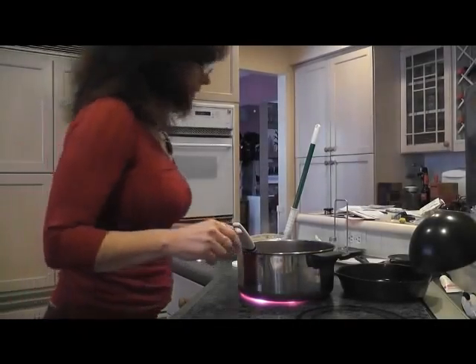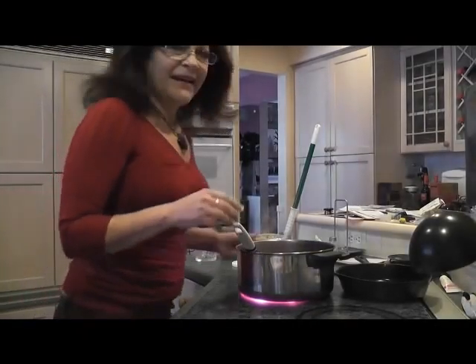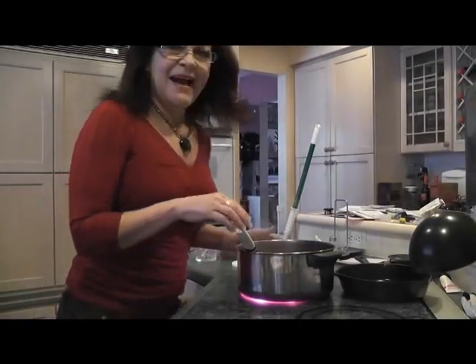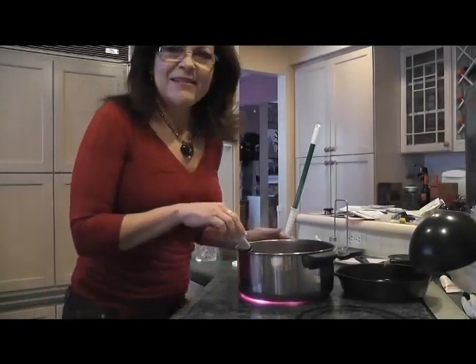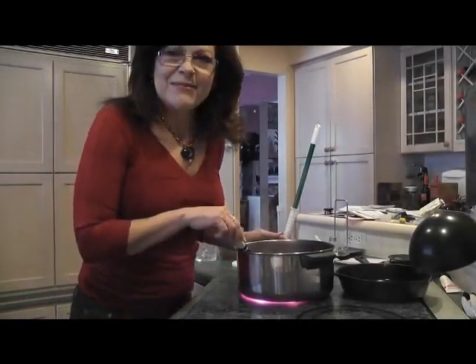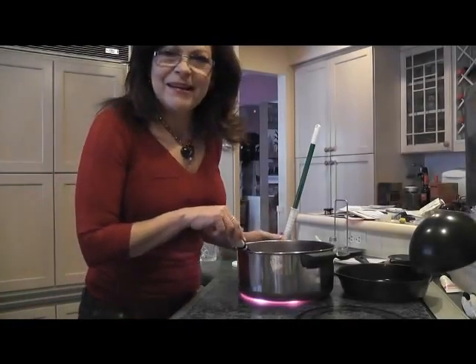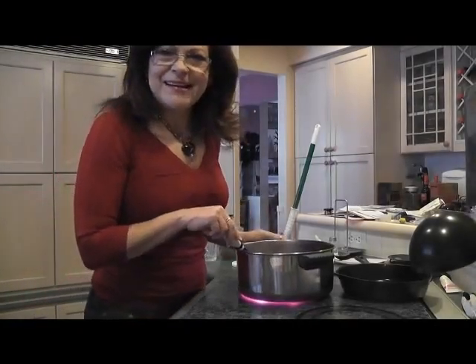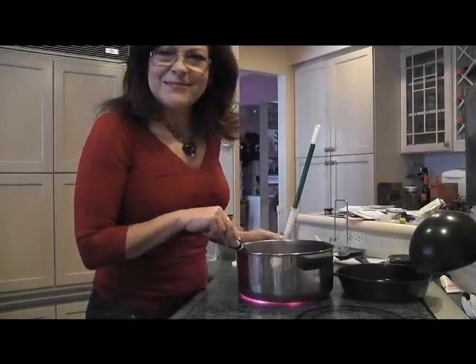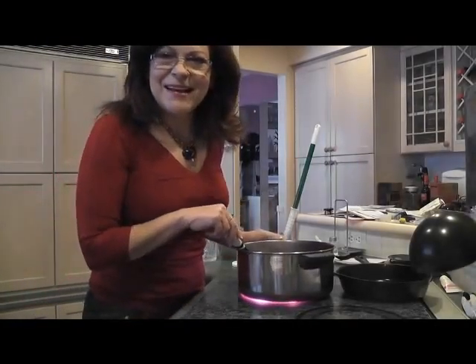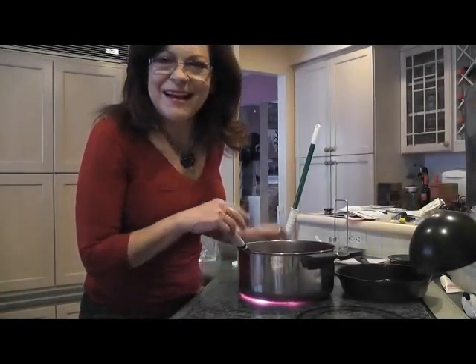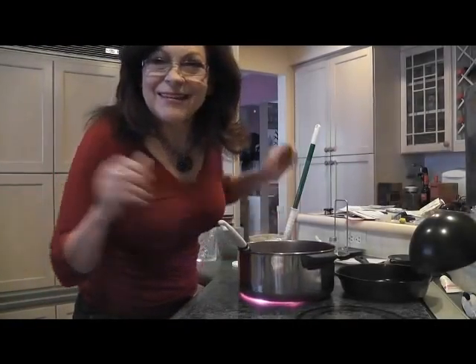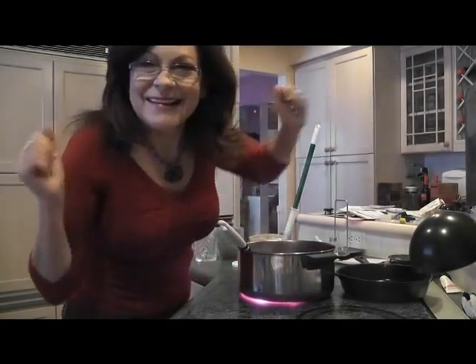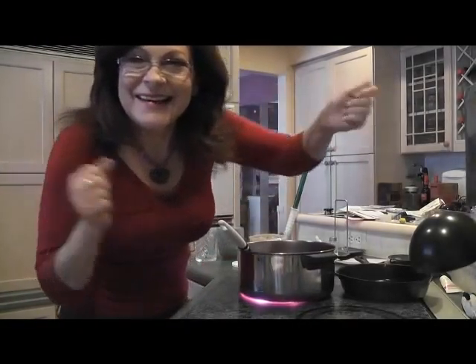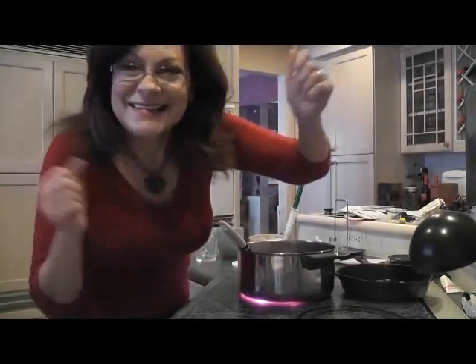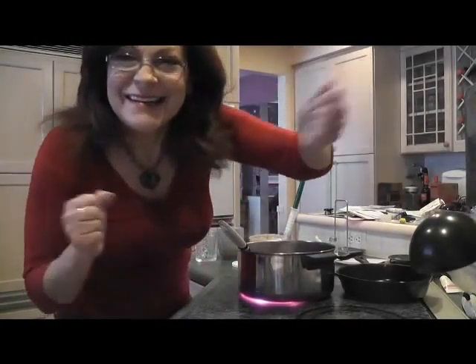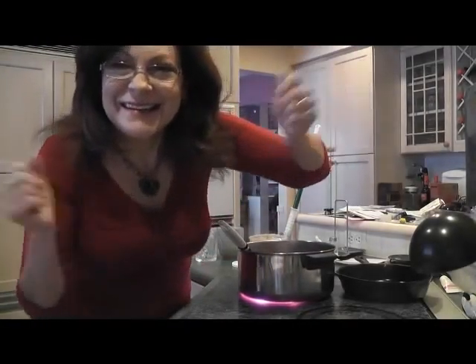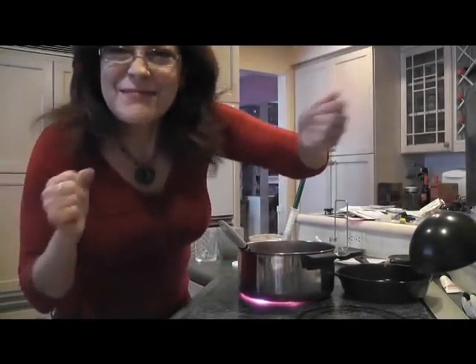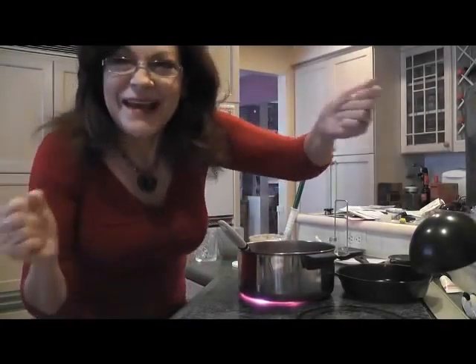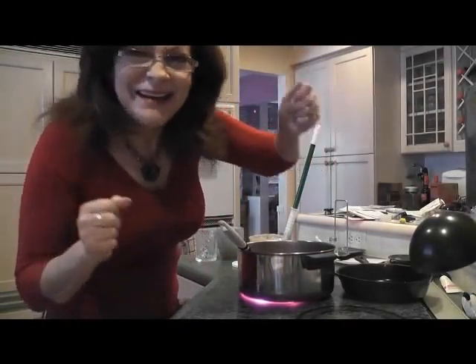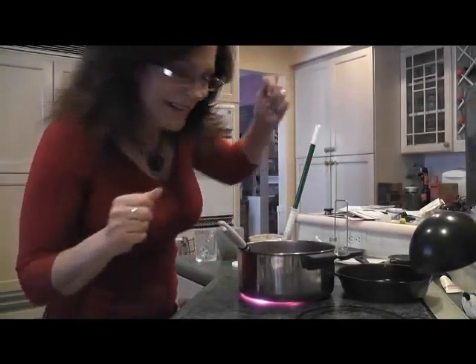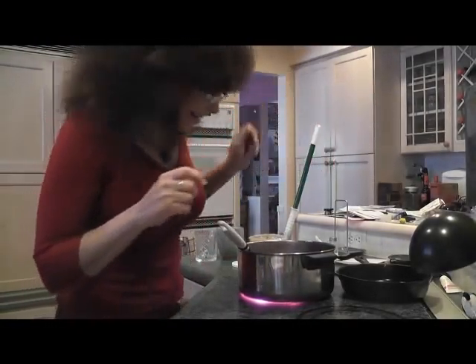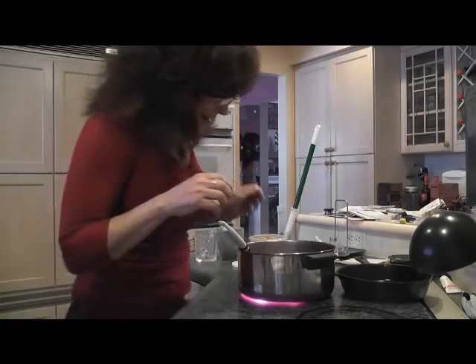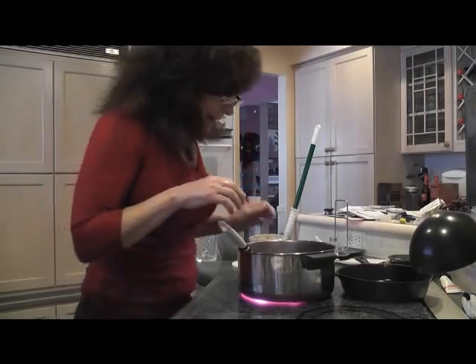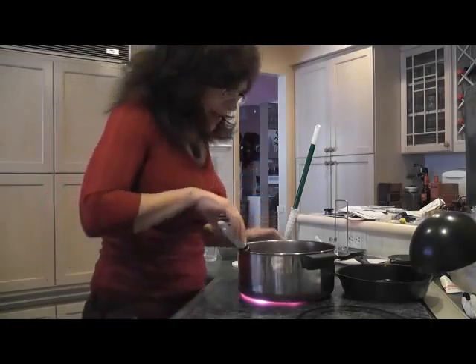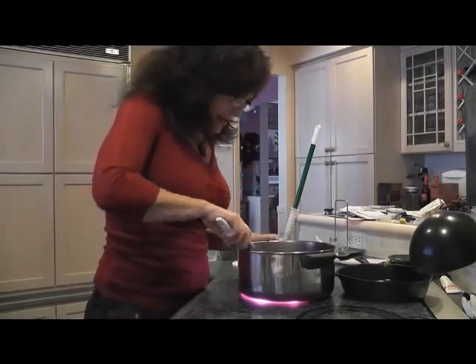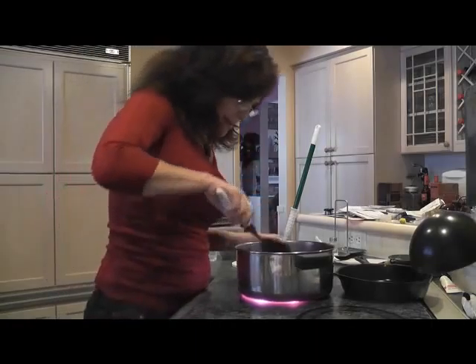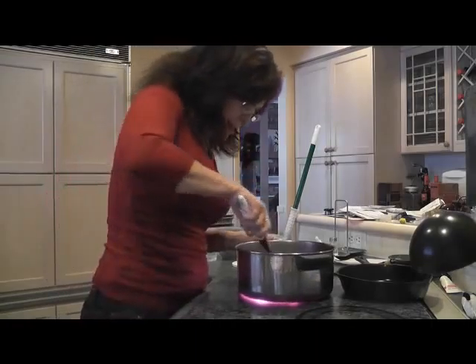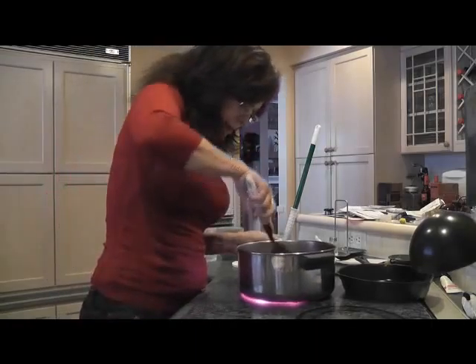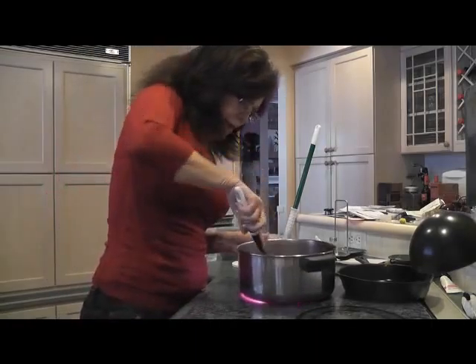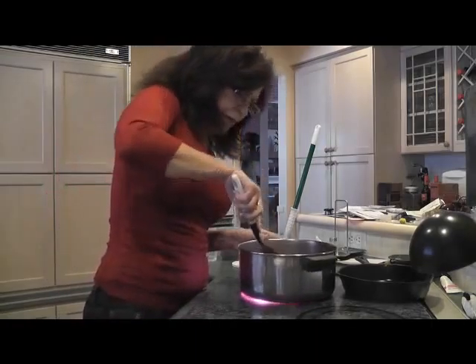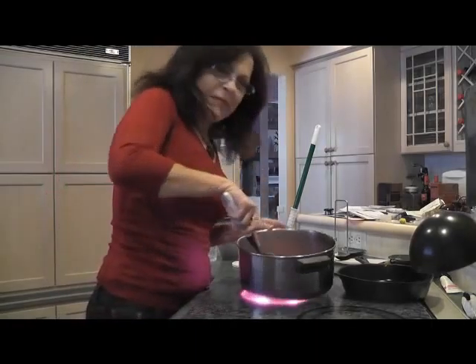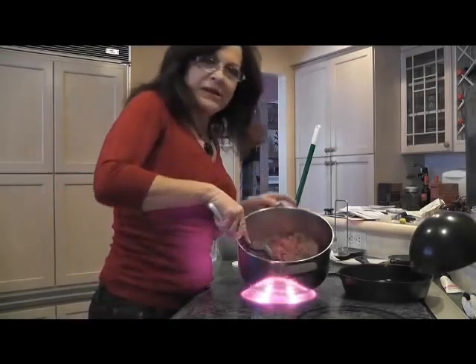Hi everybody, it's me. I'm in the kitchen. I made it. Okay, so what am I doing?